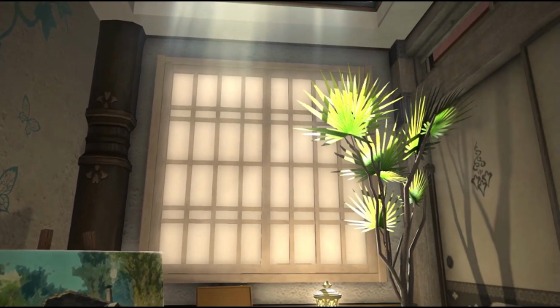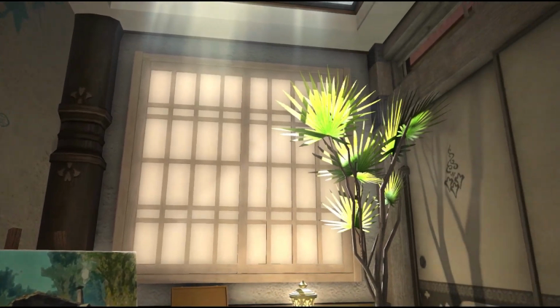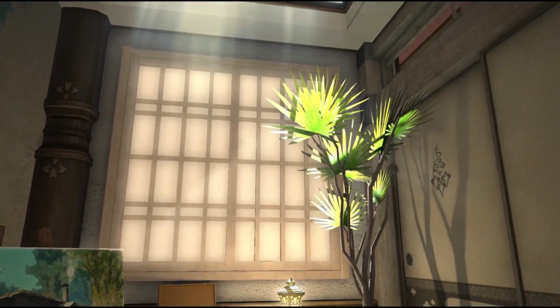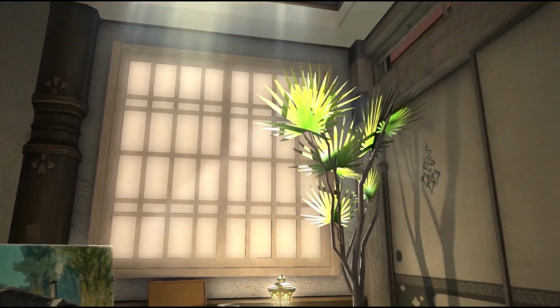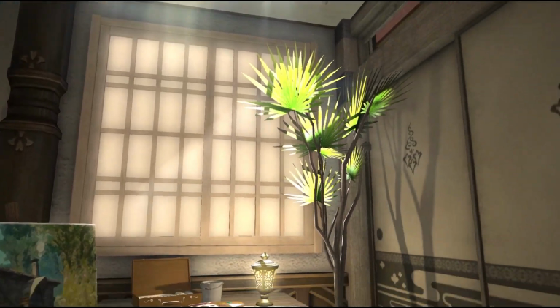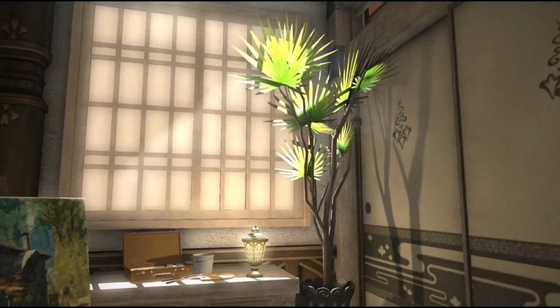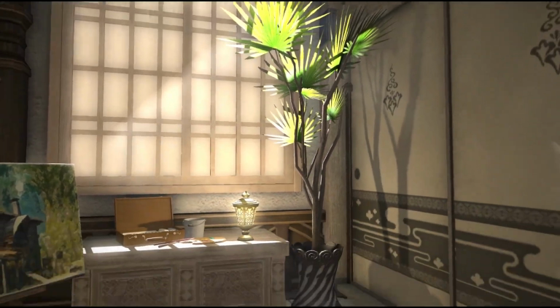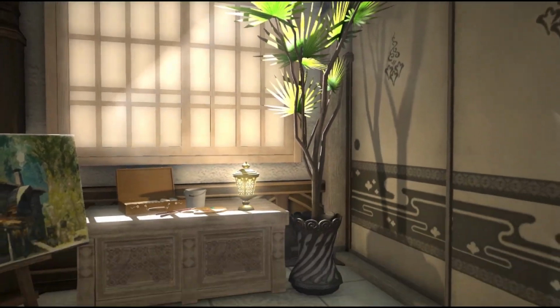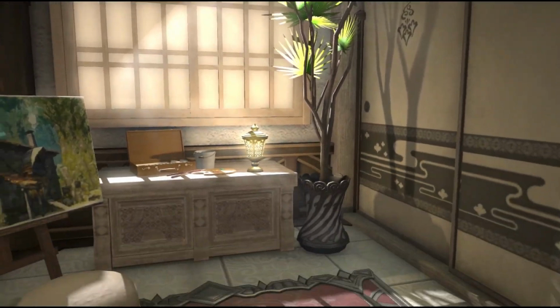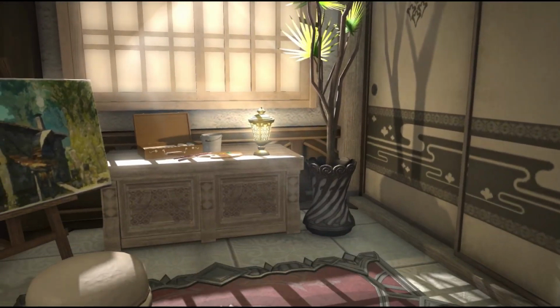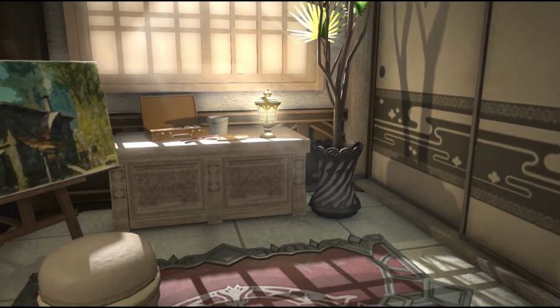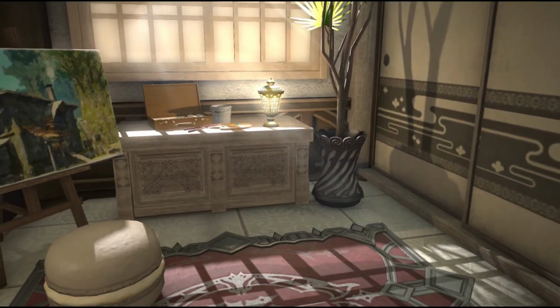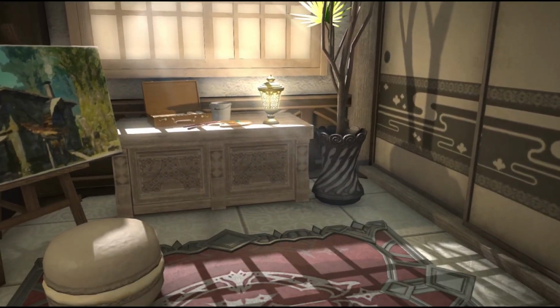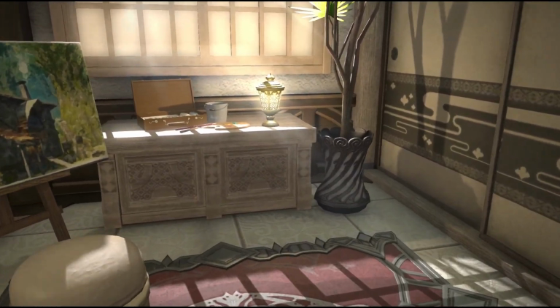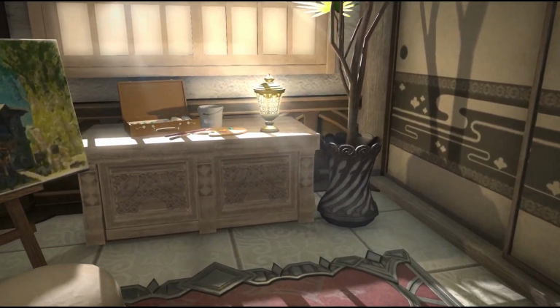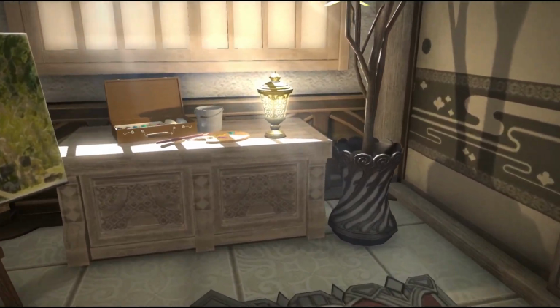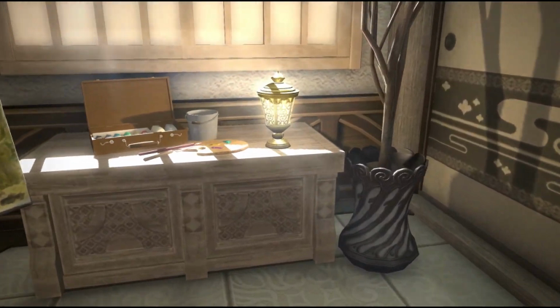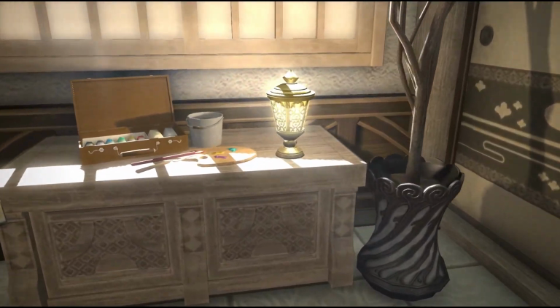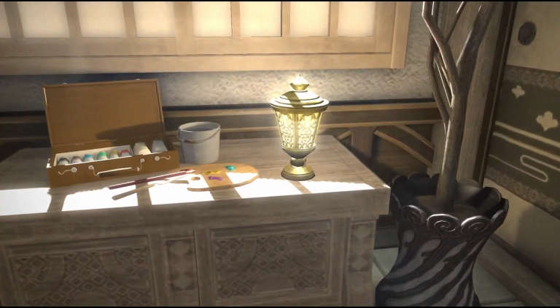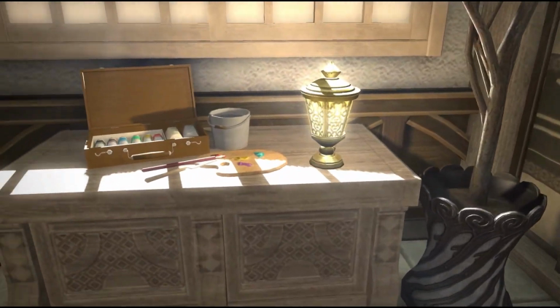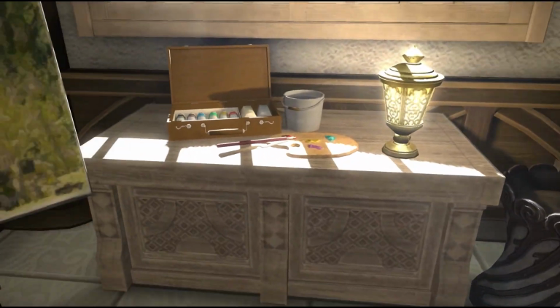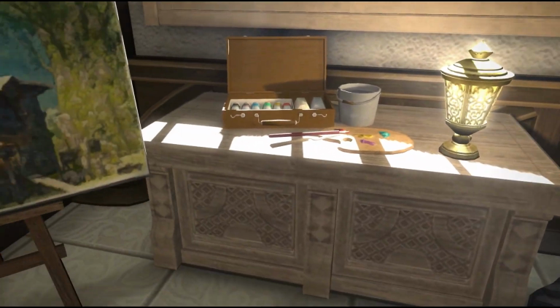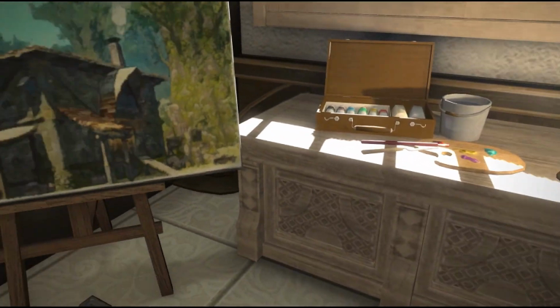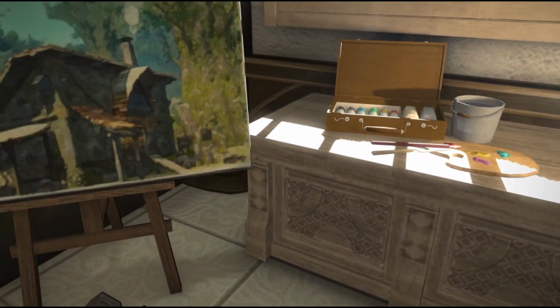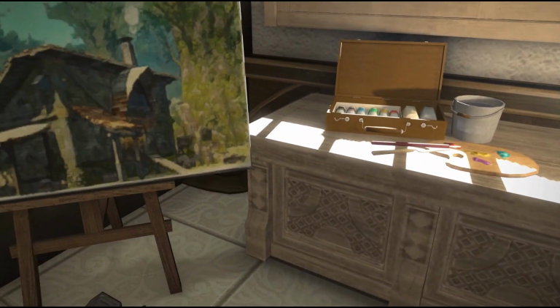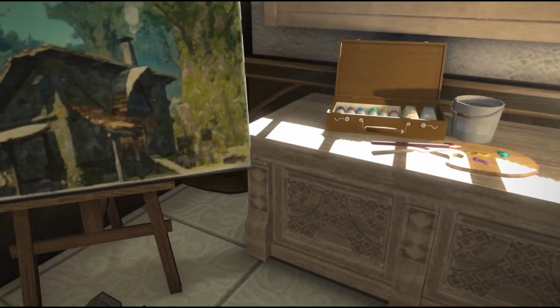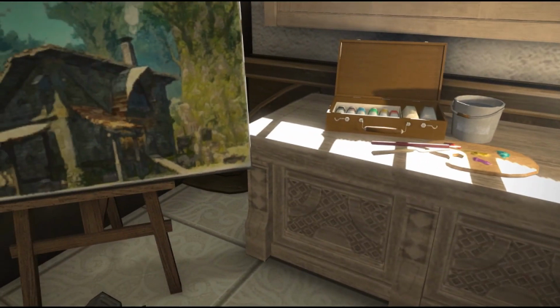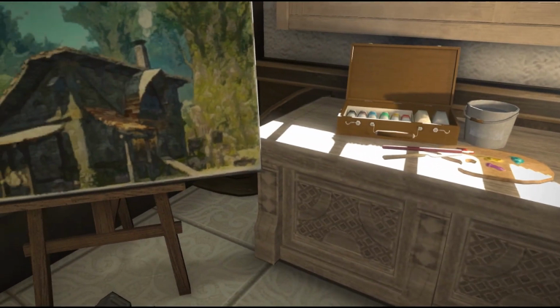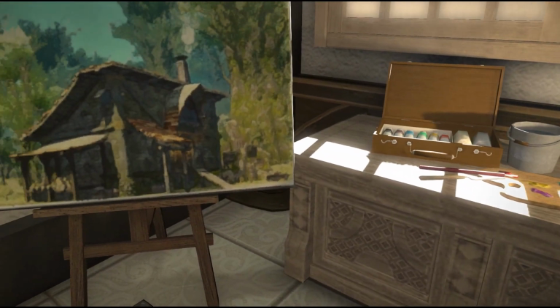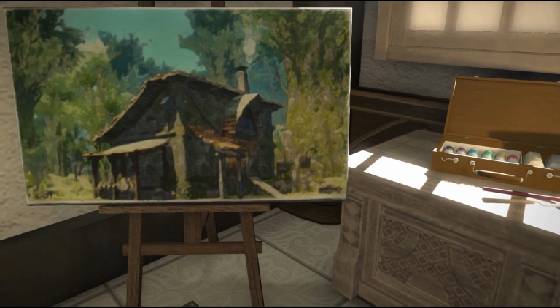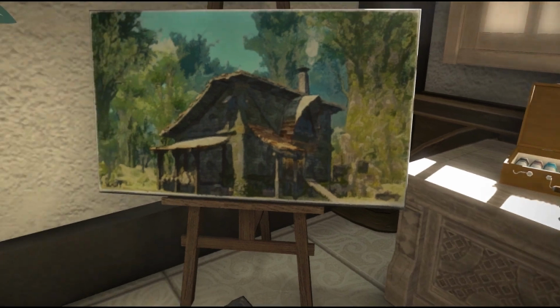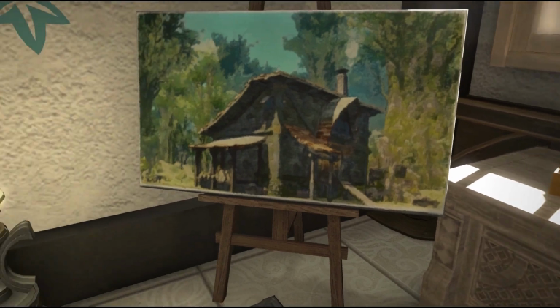A nice corner to do some art, nicely illuminated by the skylight and the big window.